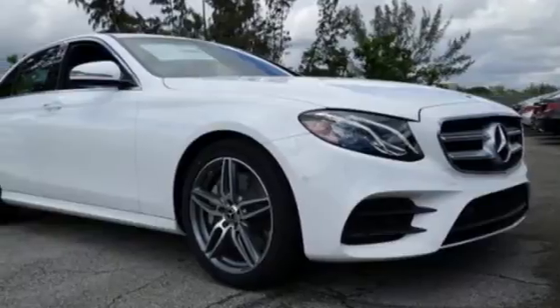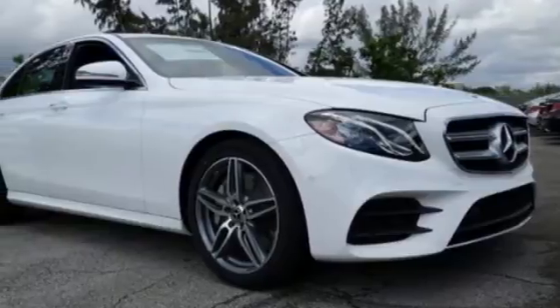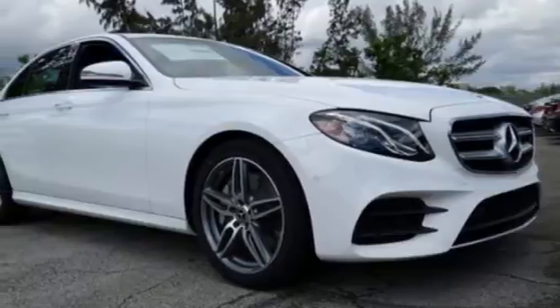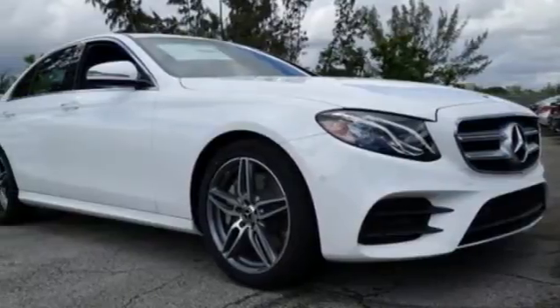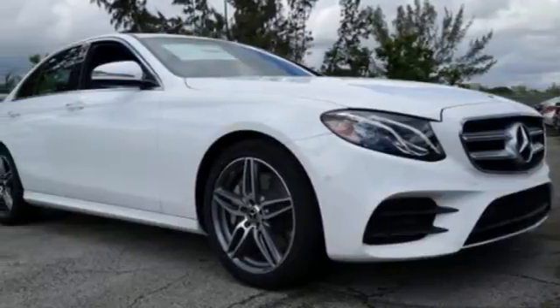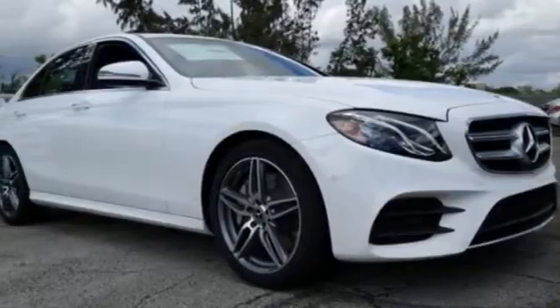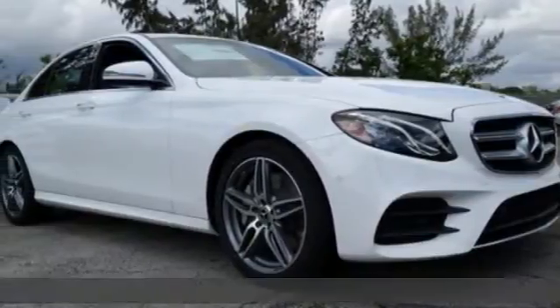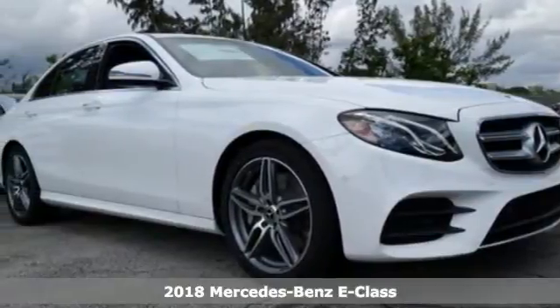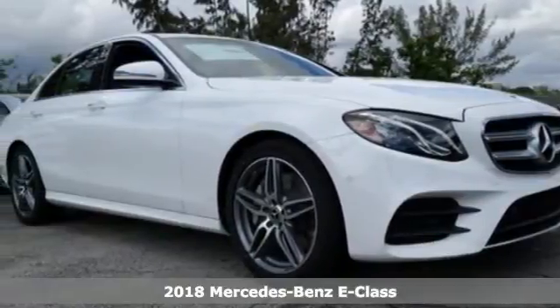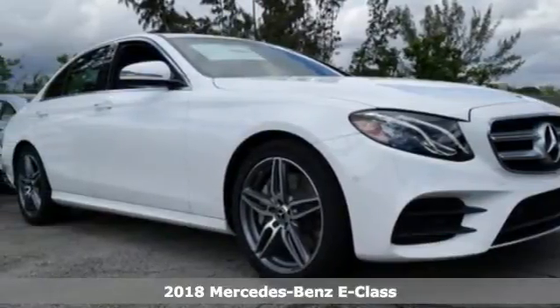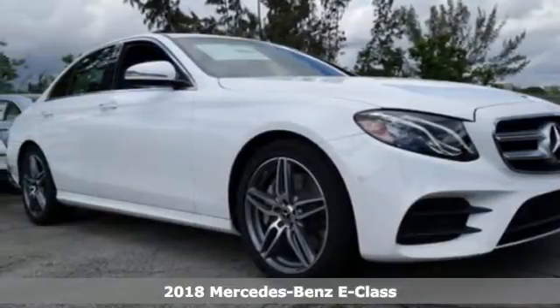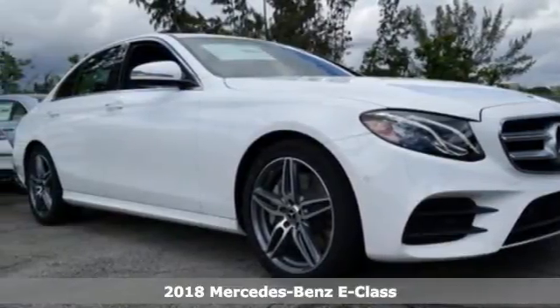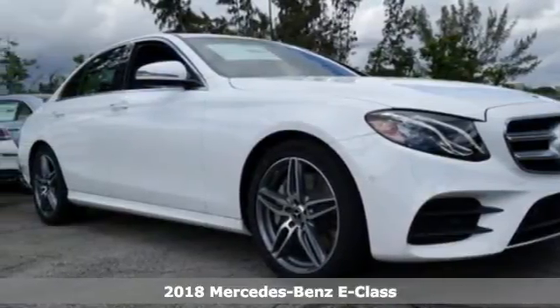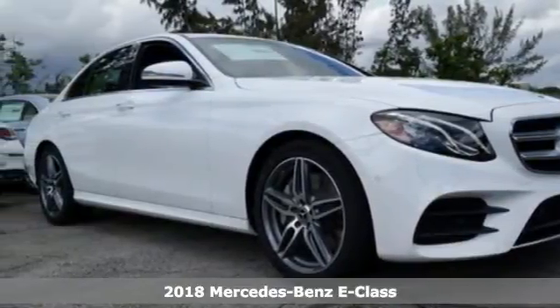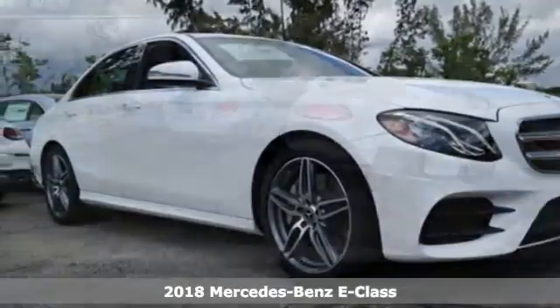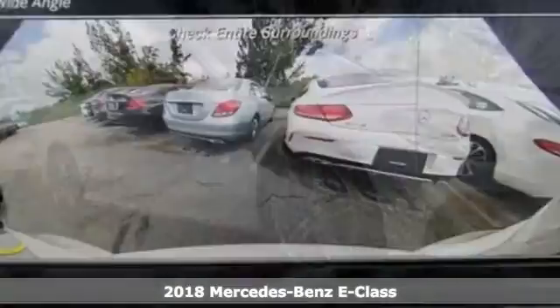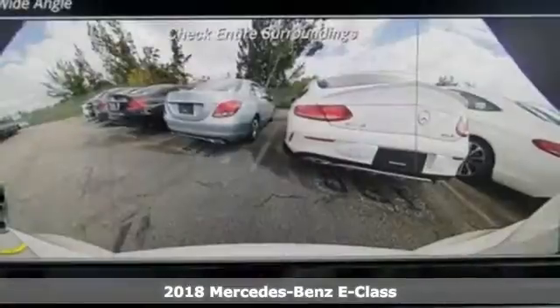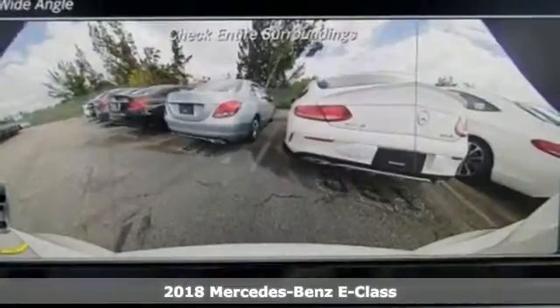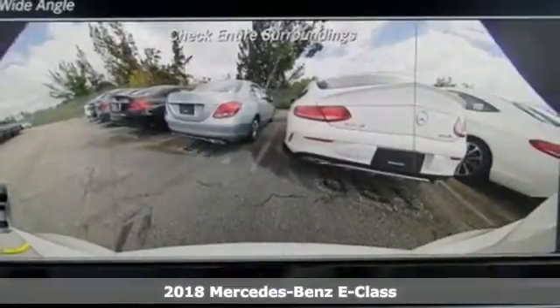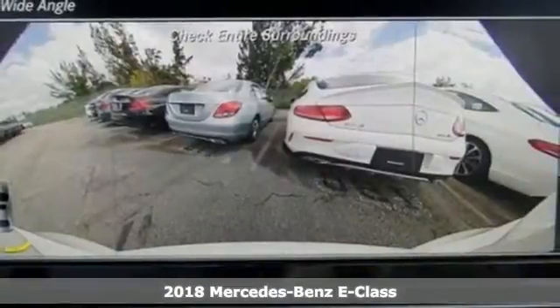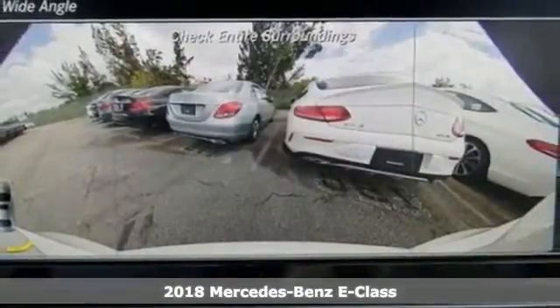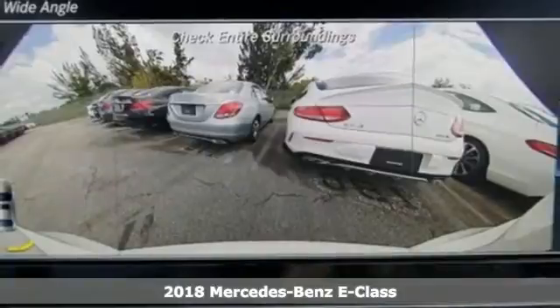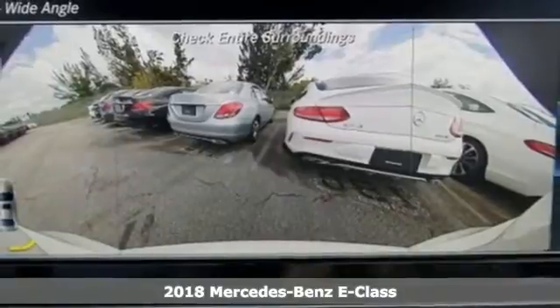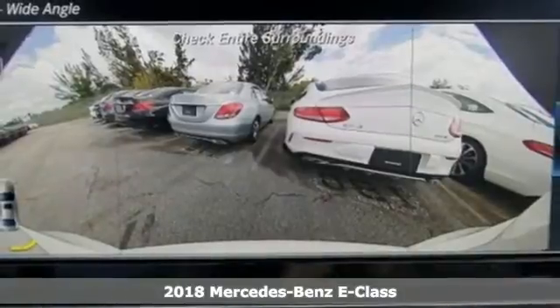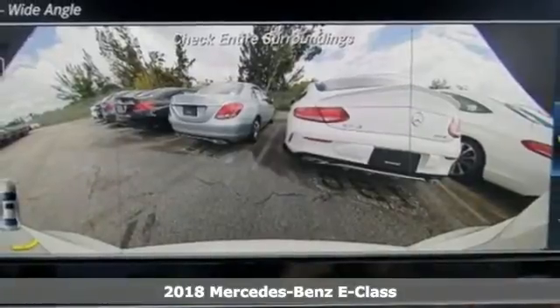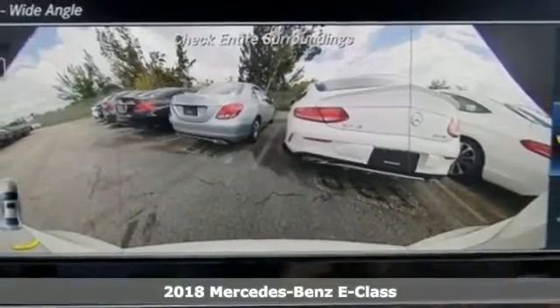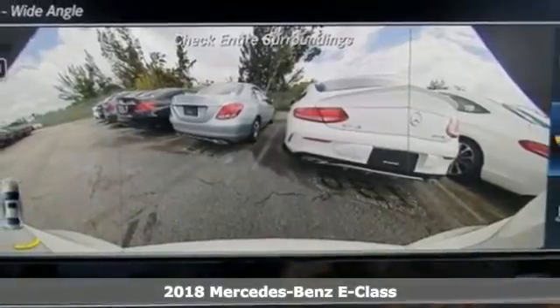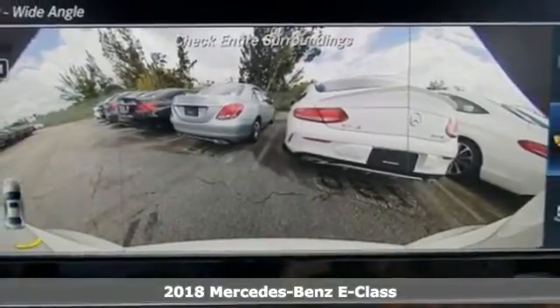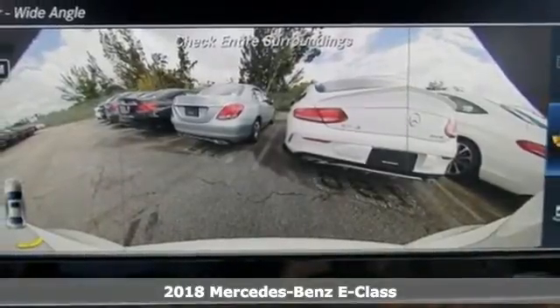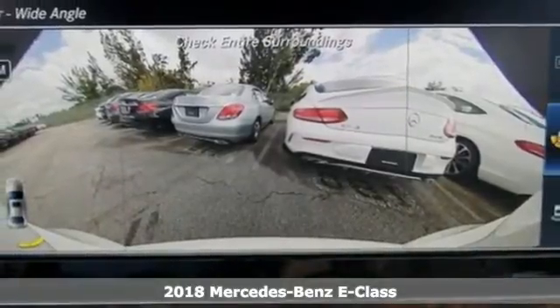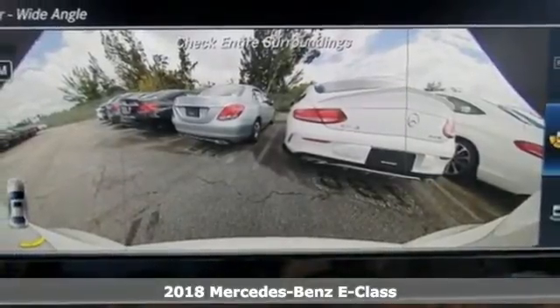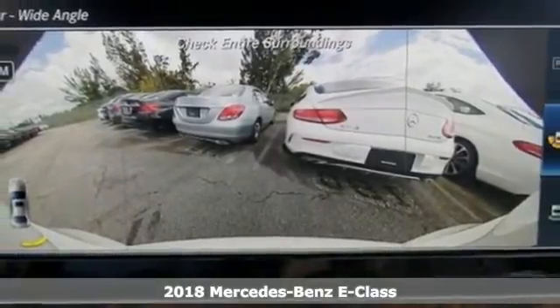It's a 2018 Mercedes-Benz E-Class. Because it's the best, that's why you want a Mercedes-Benz.